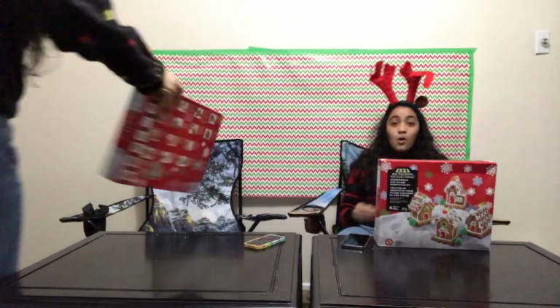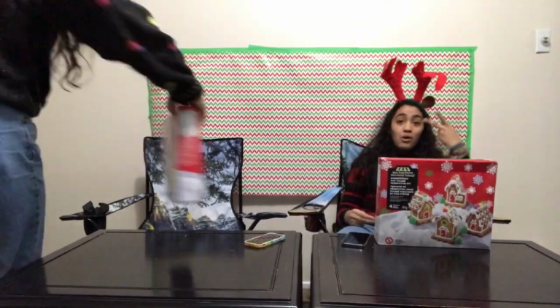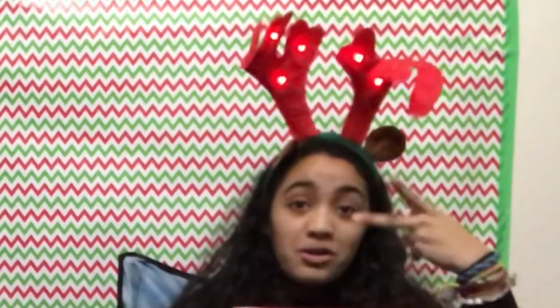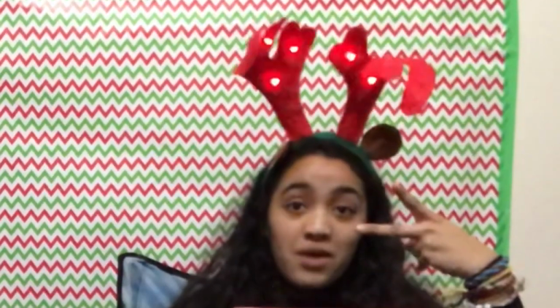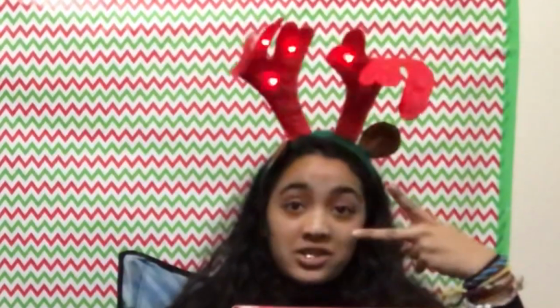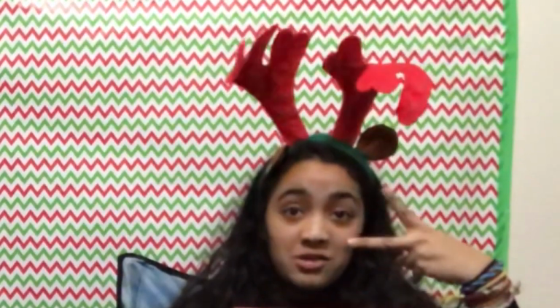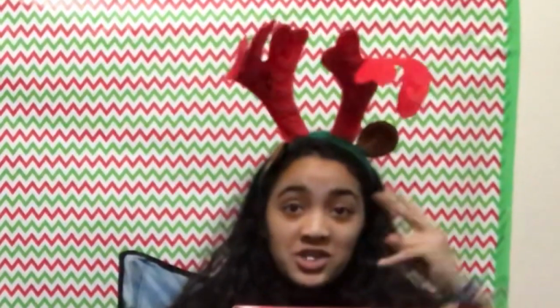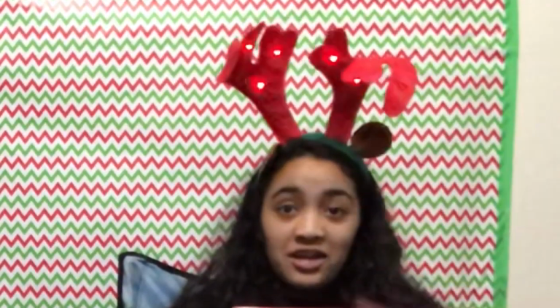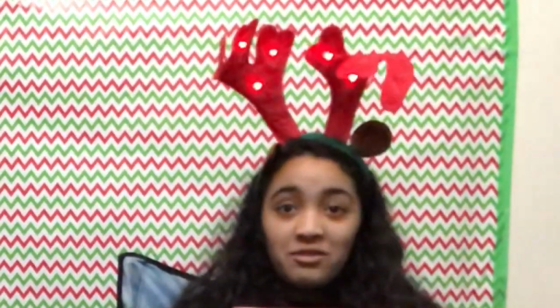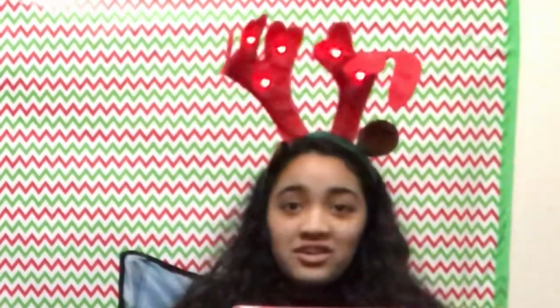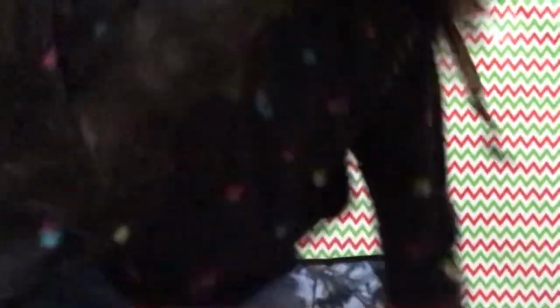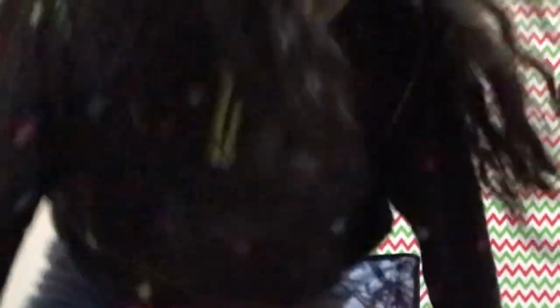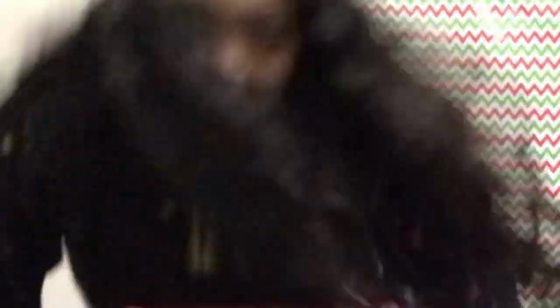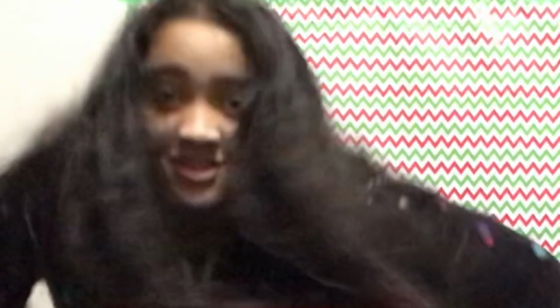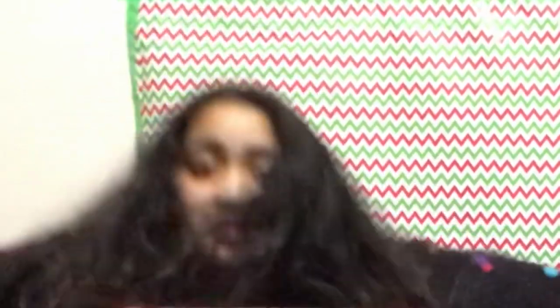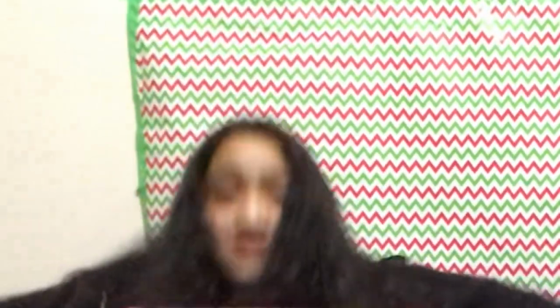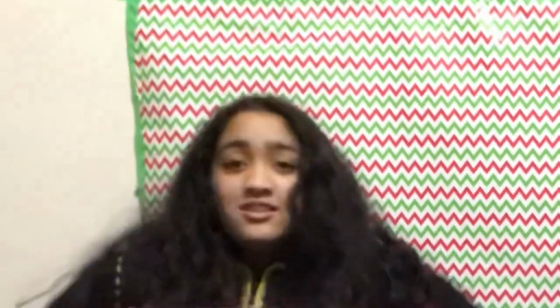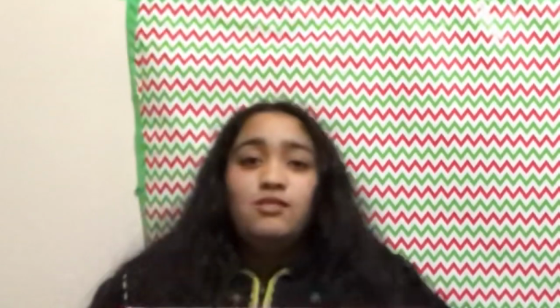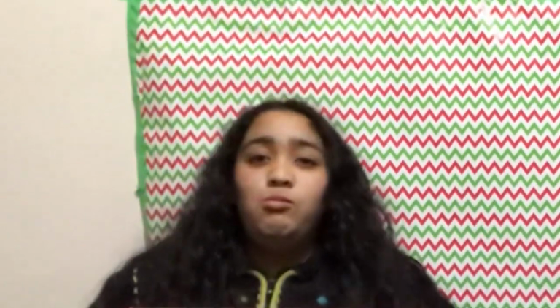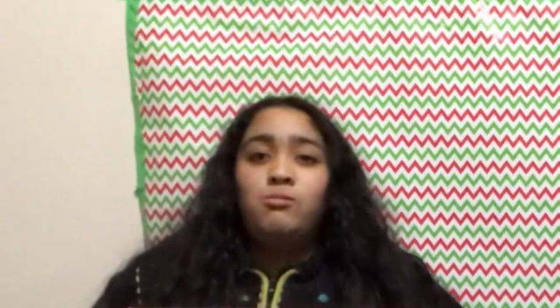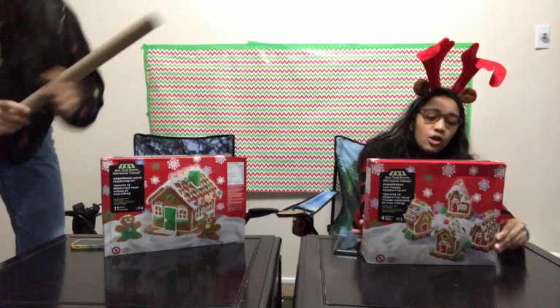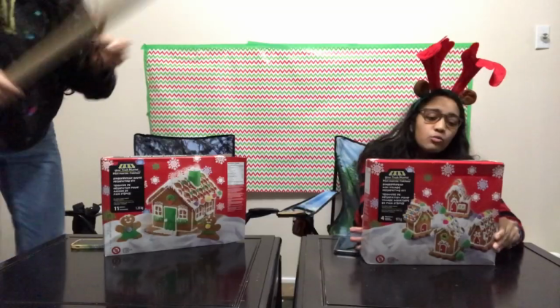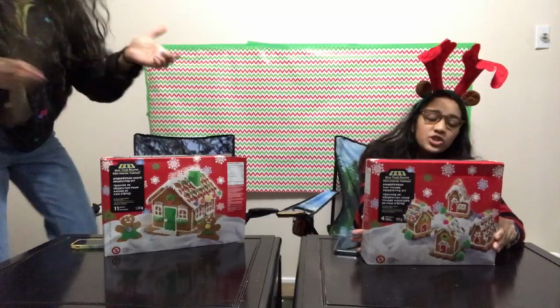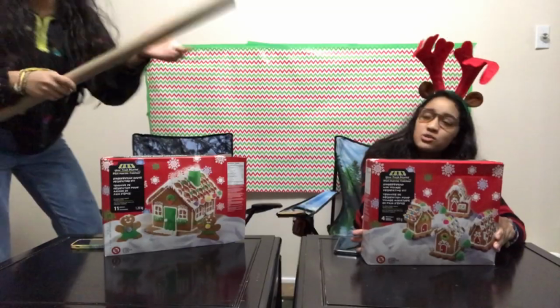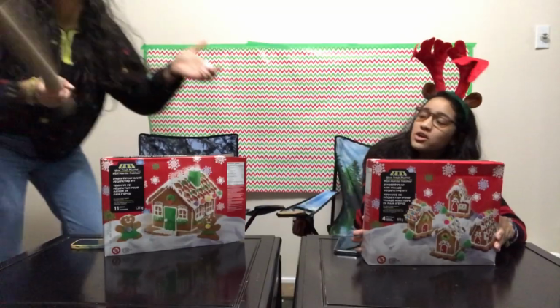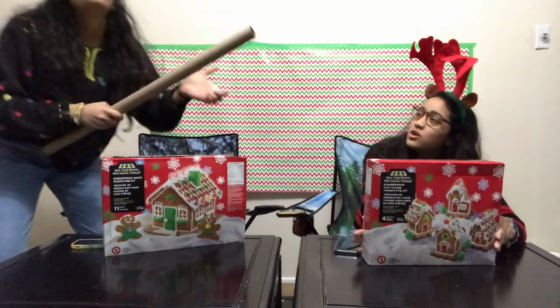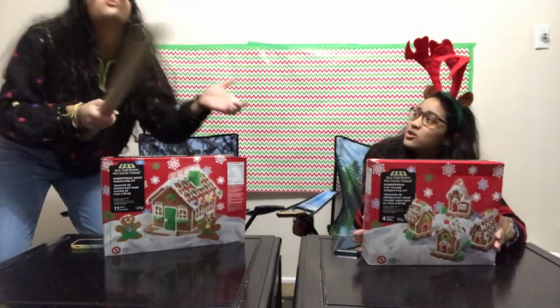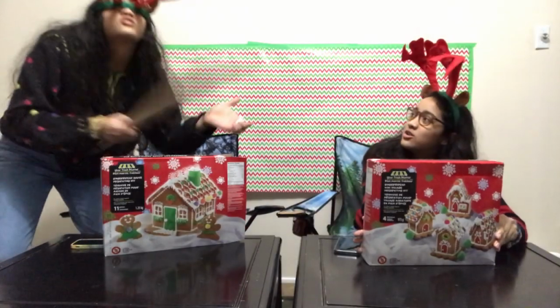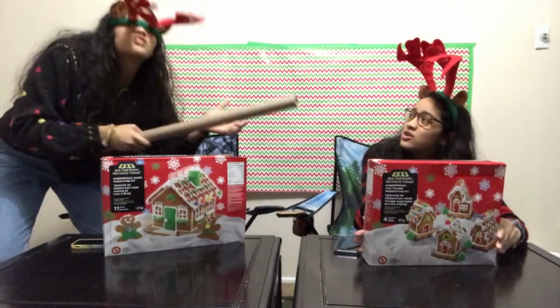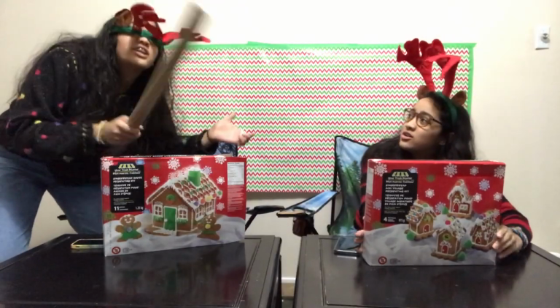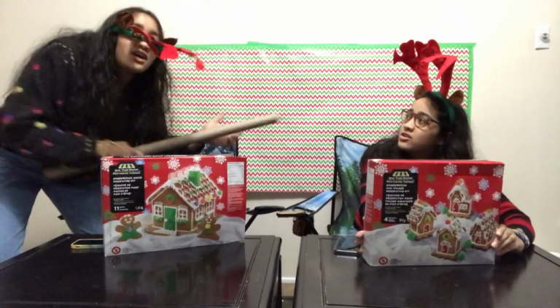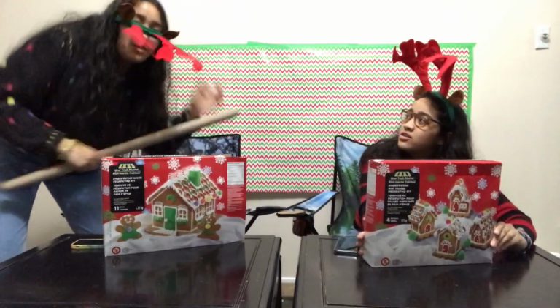Welcome back to our channel! In a 1, 2, 3, go!